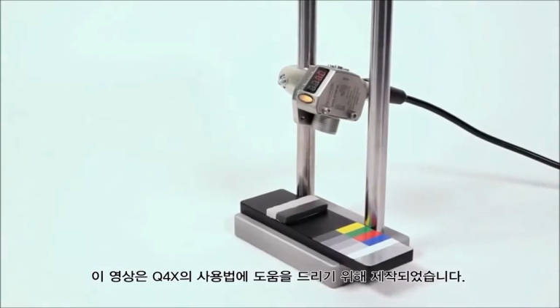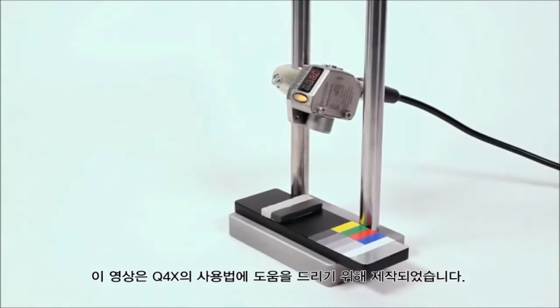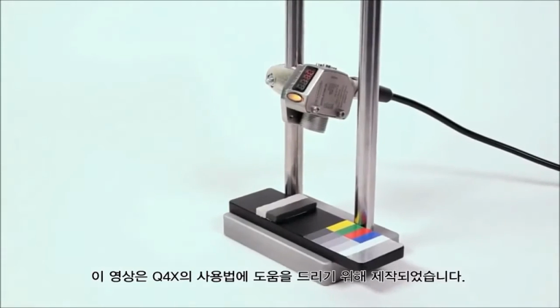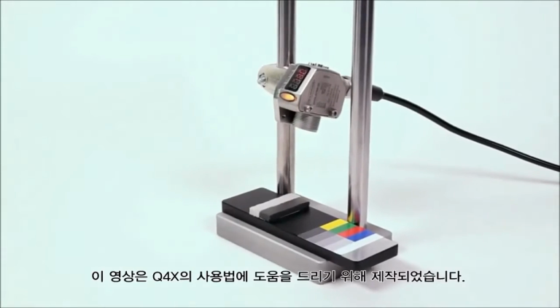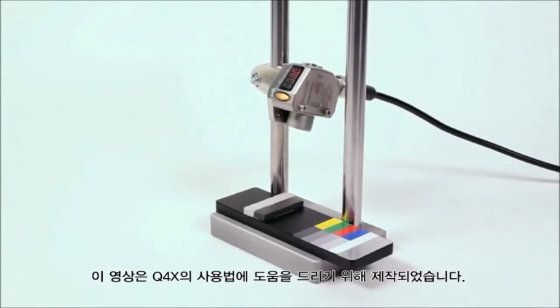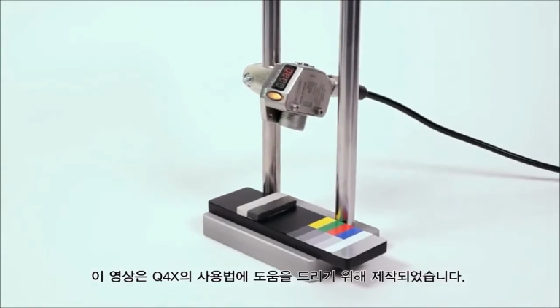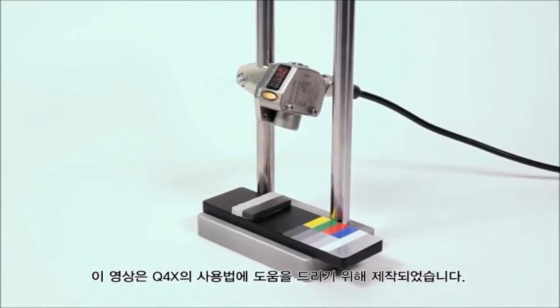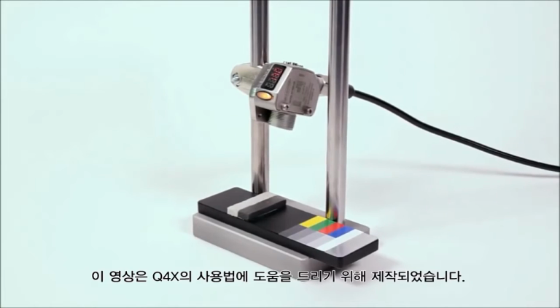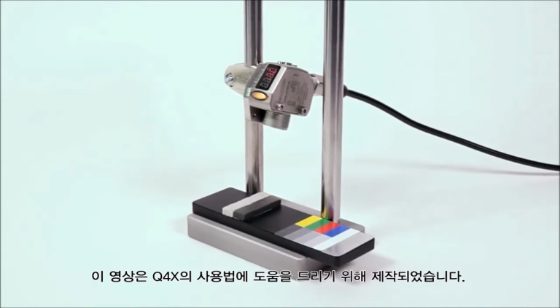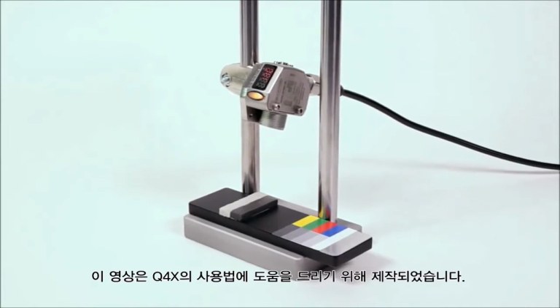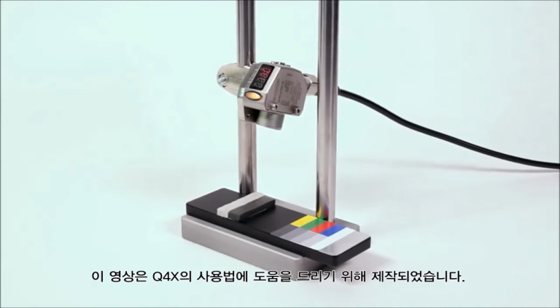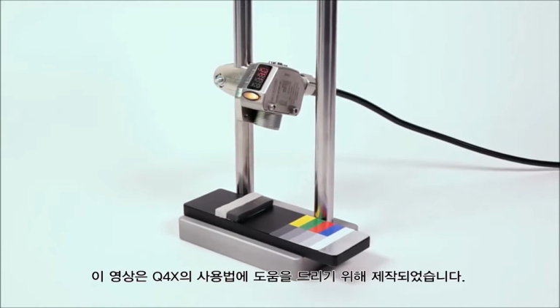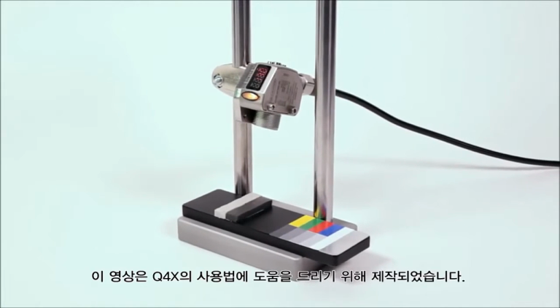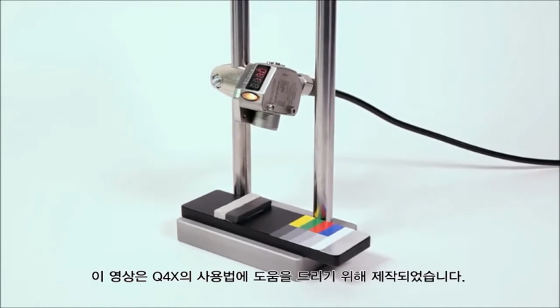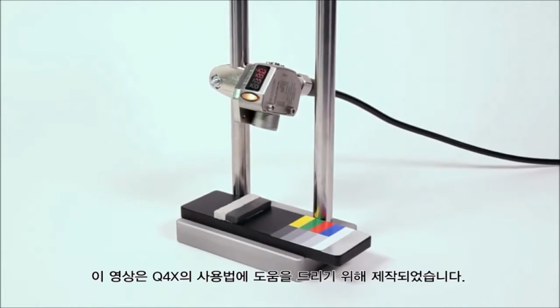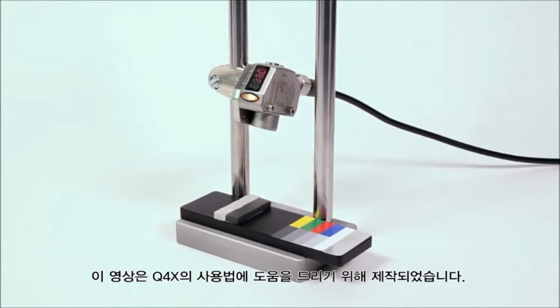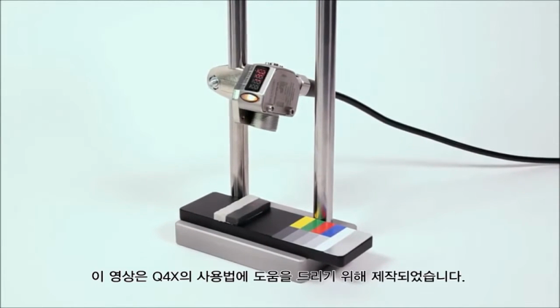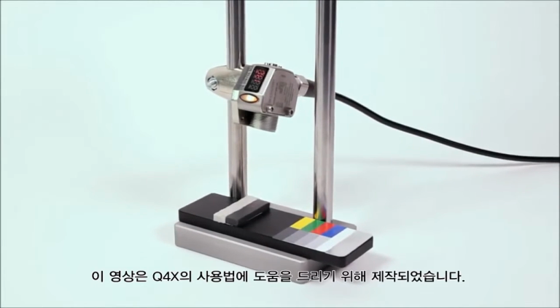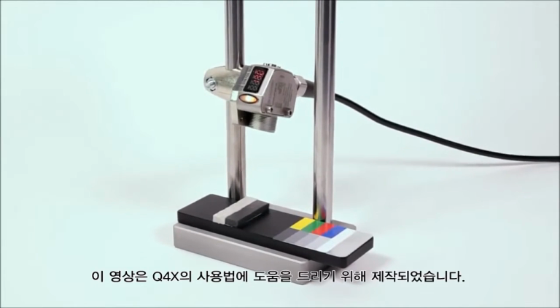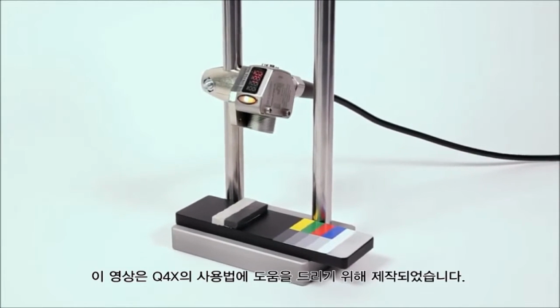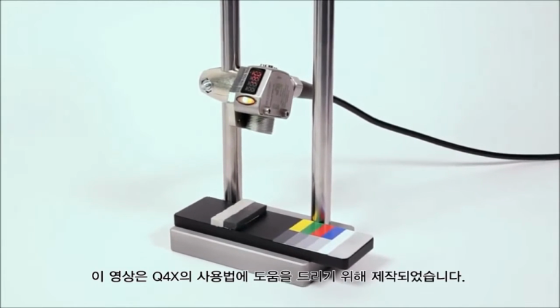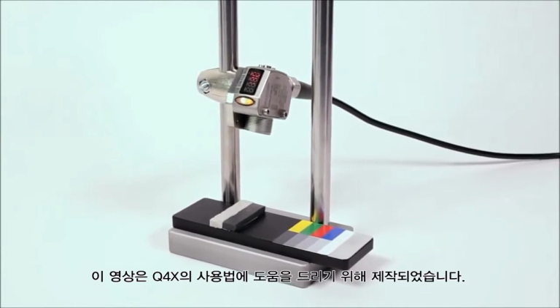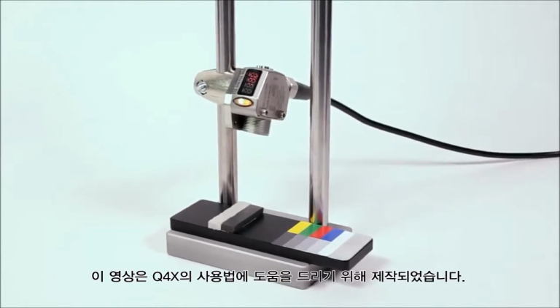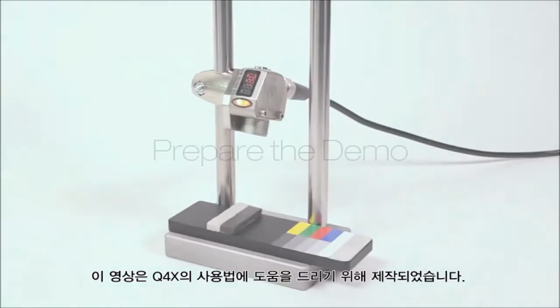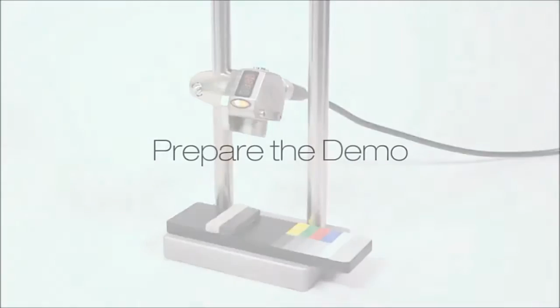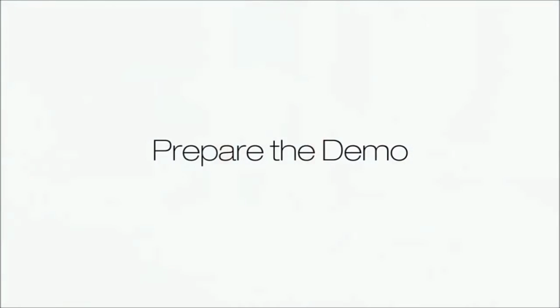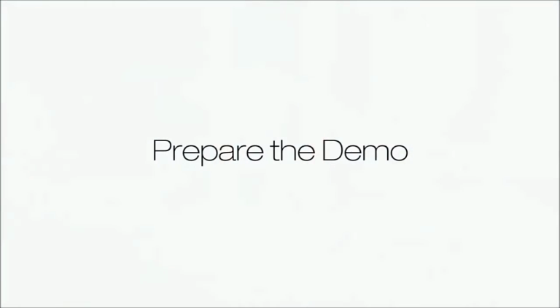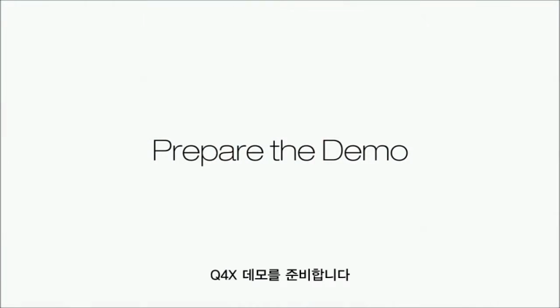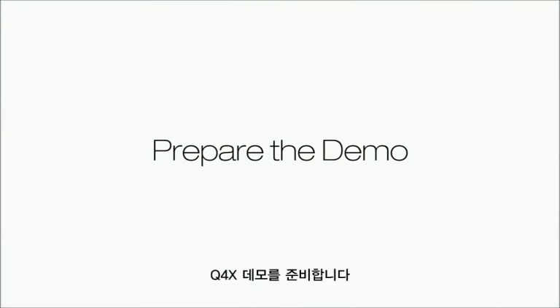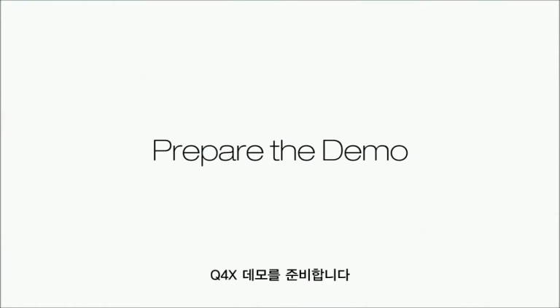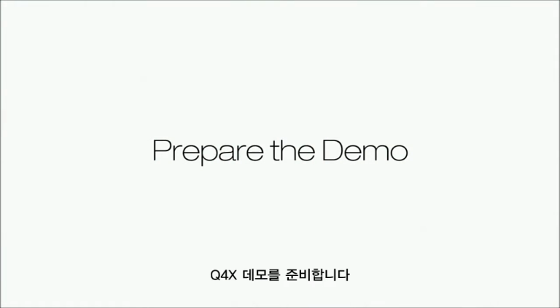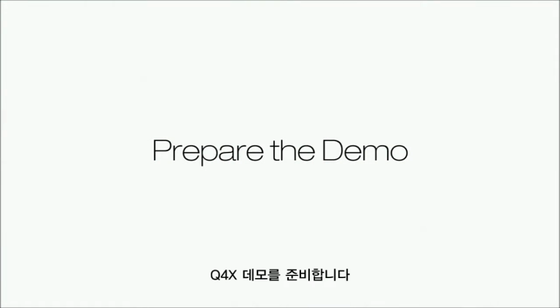This video is designed to help walk you through the steps in the Q4X demo kit. Prepare the demo.